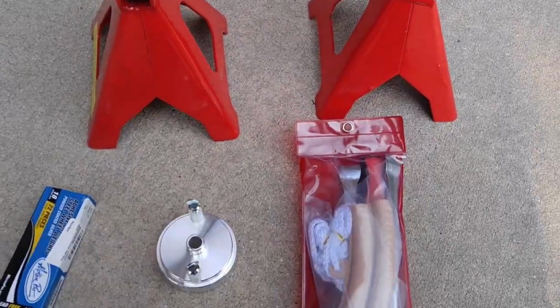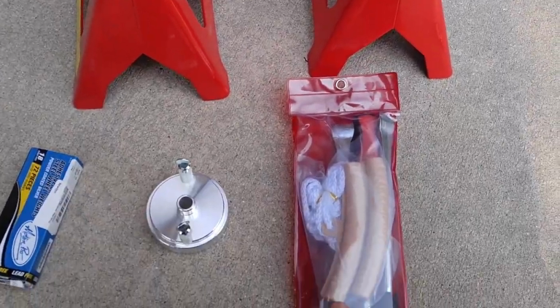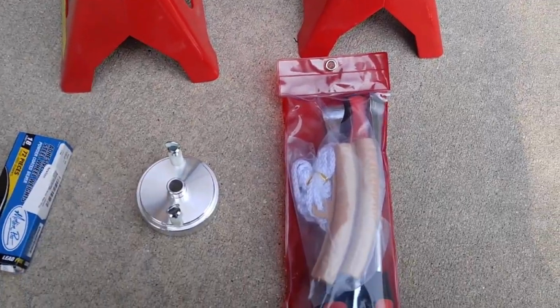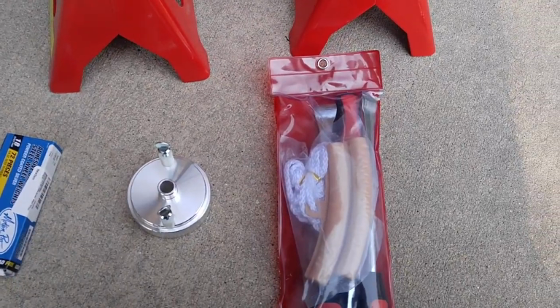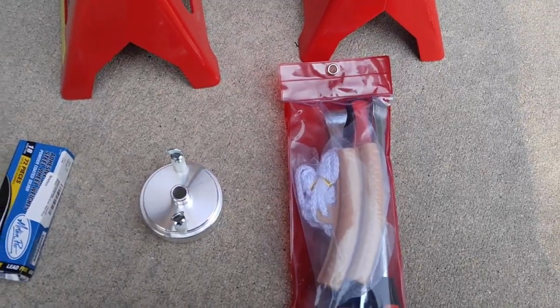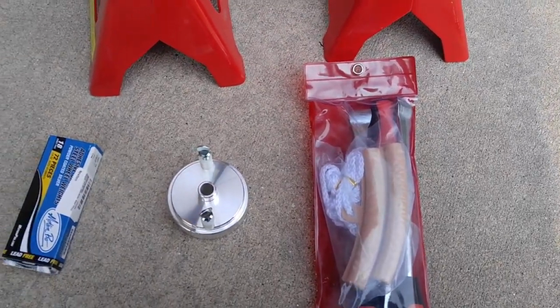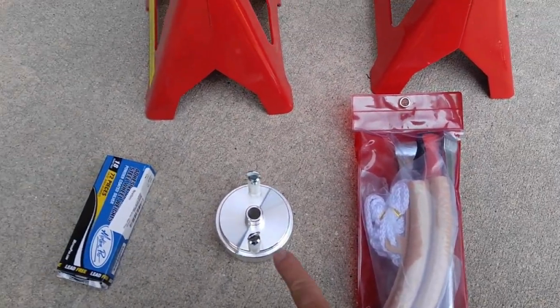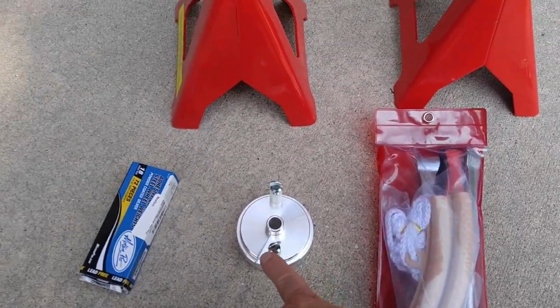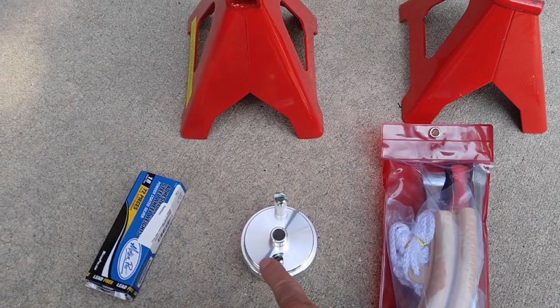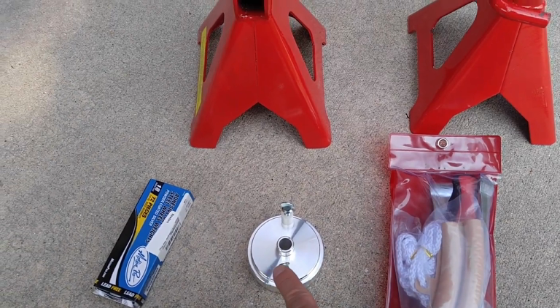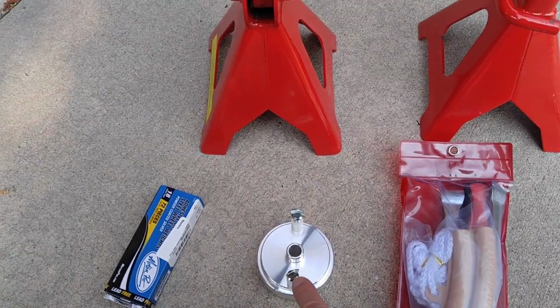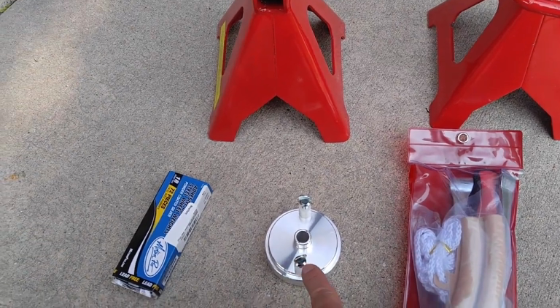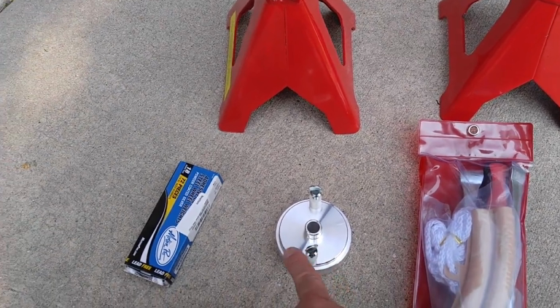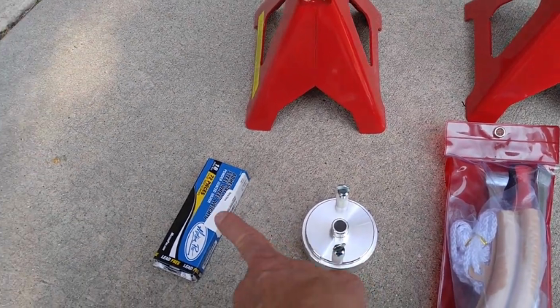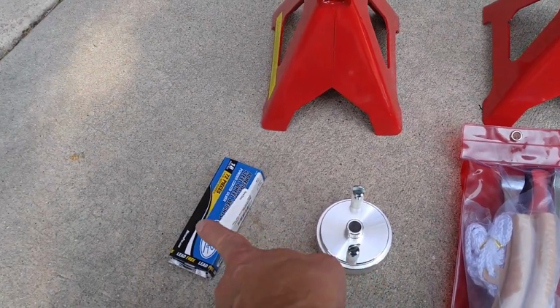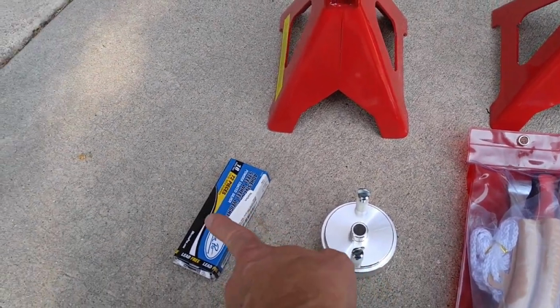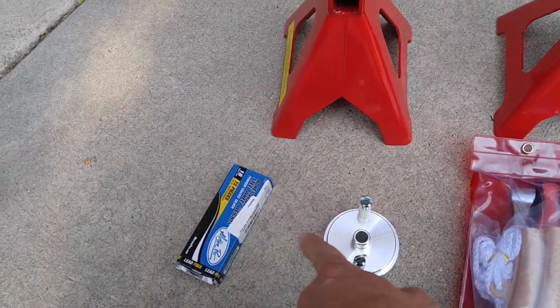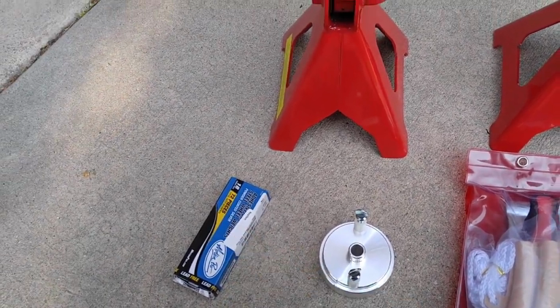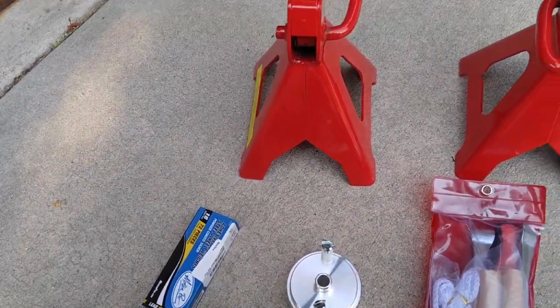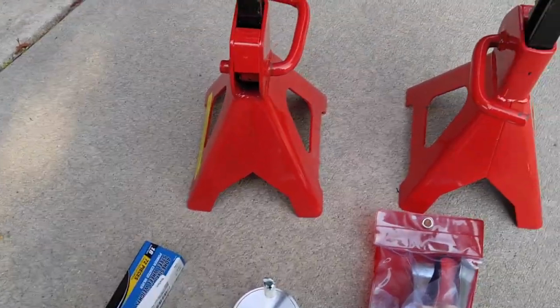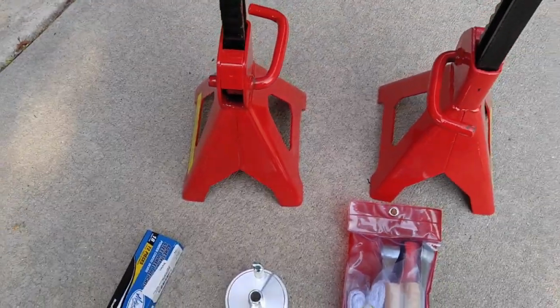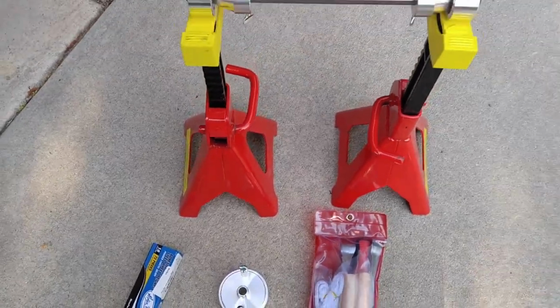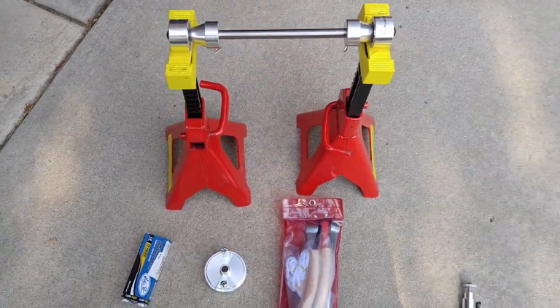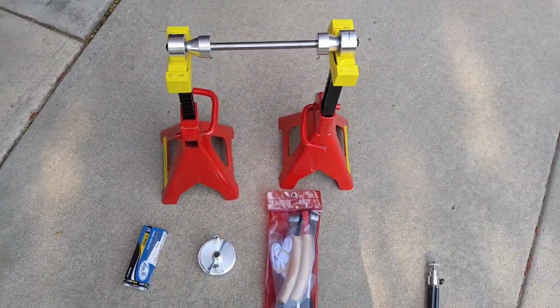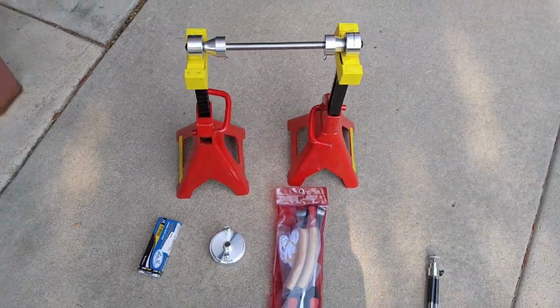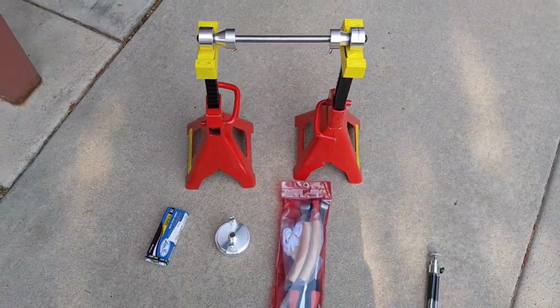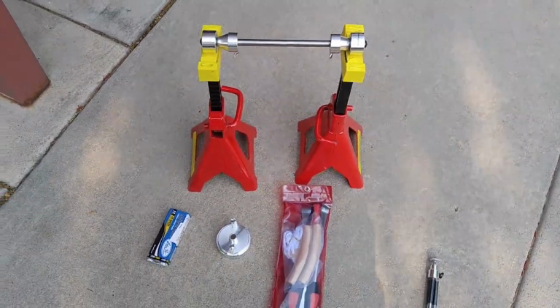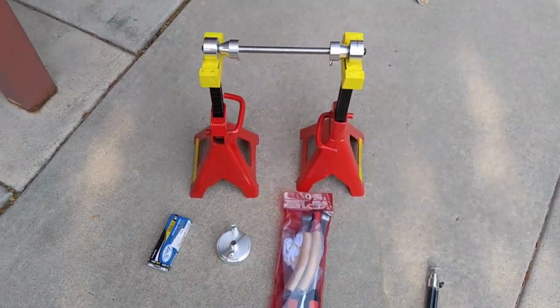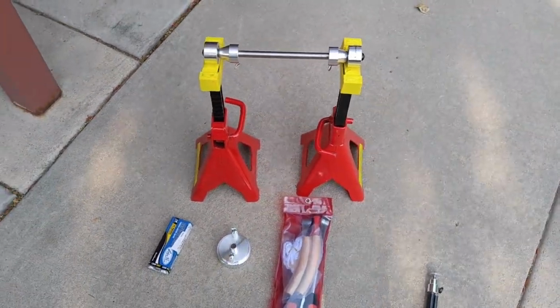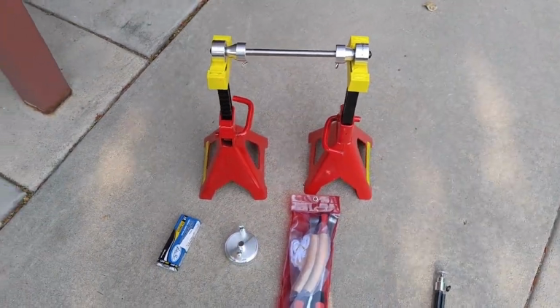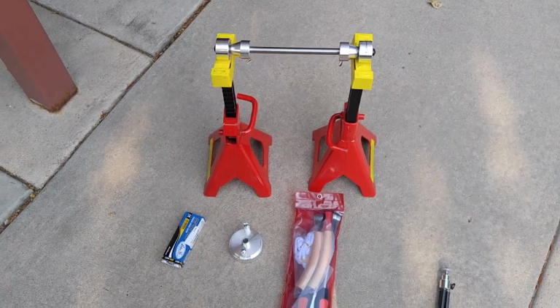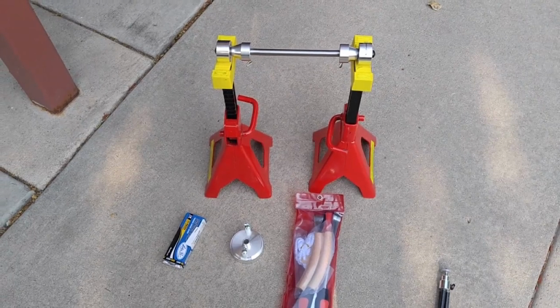I bought some tire irons, an adapter for this particular bike, and some weights. I'm going to take the tire off and see how it goes.